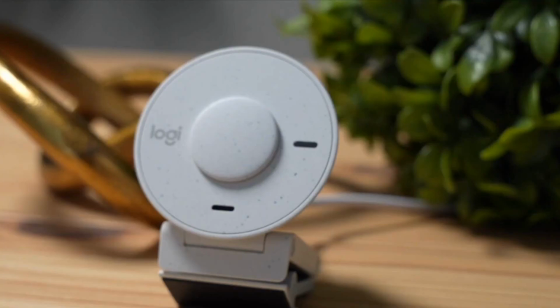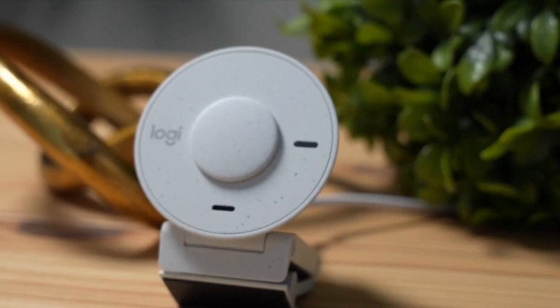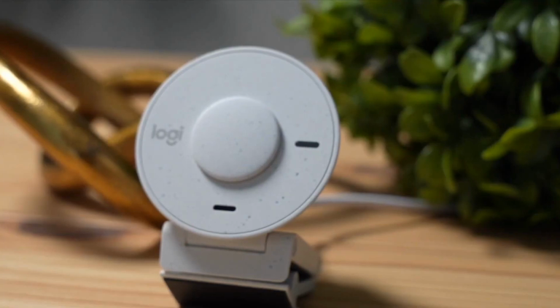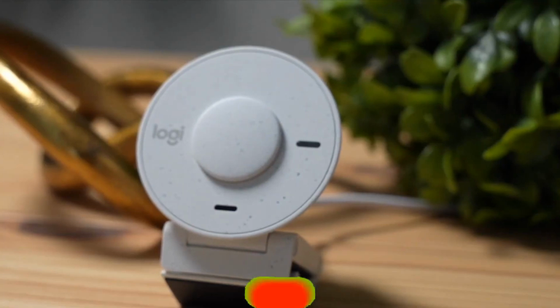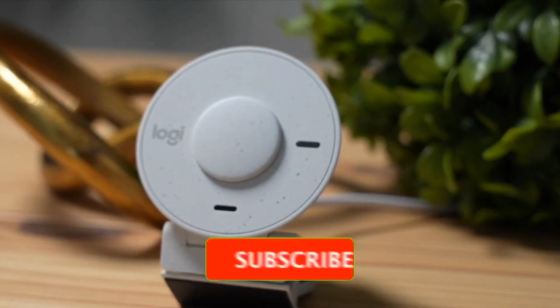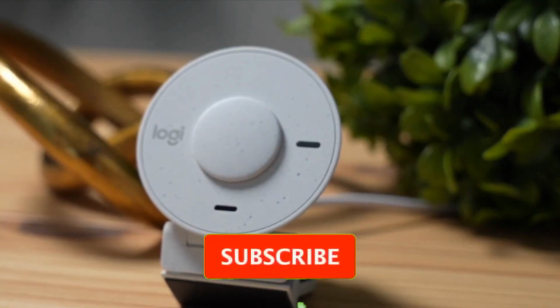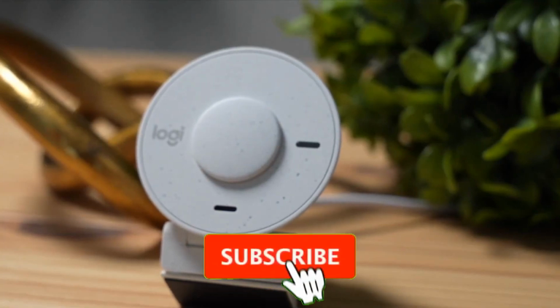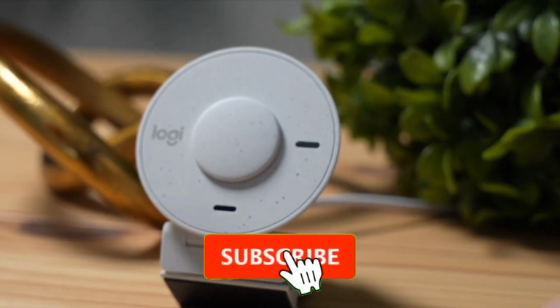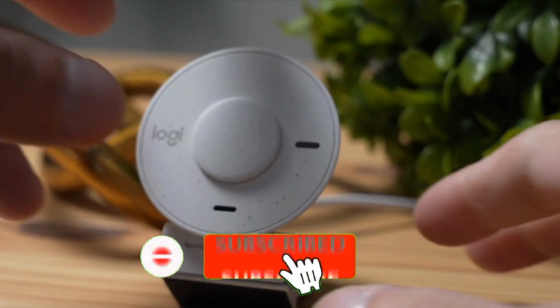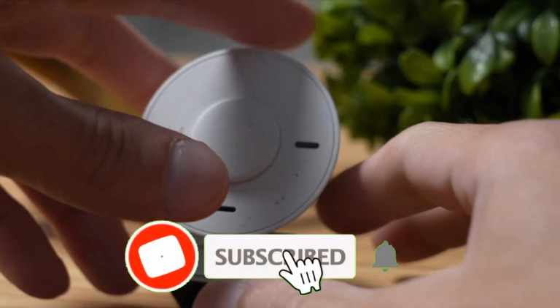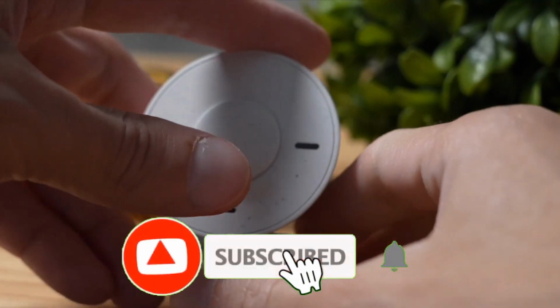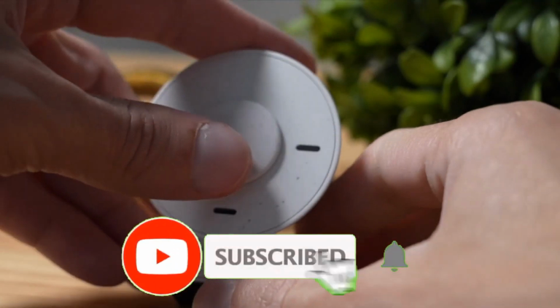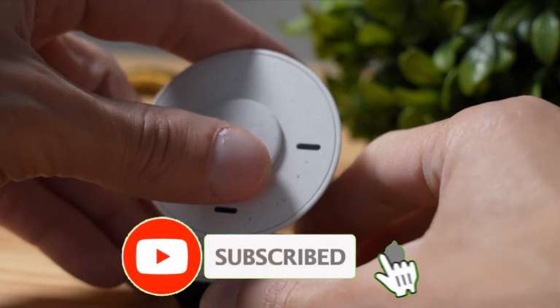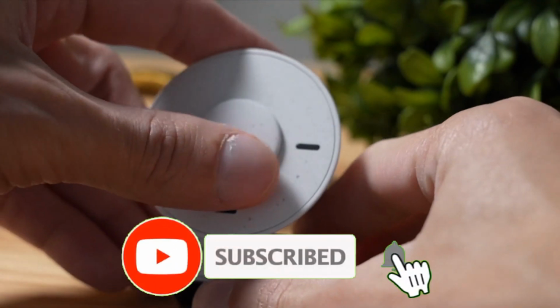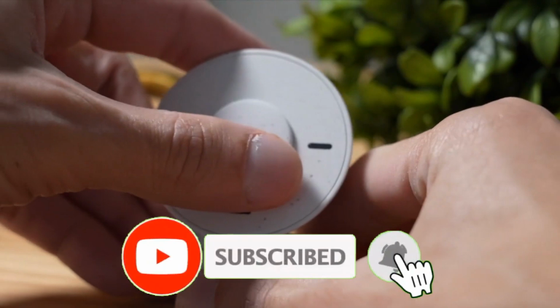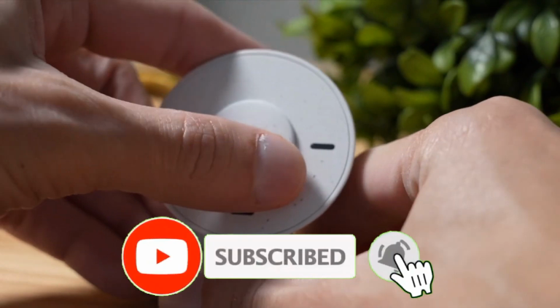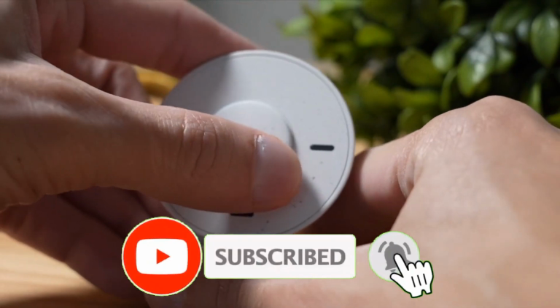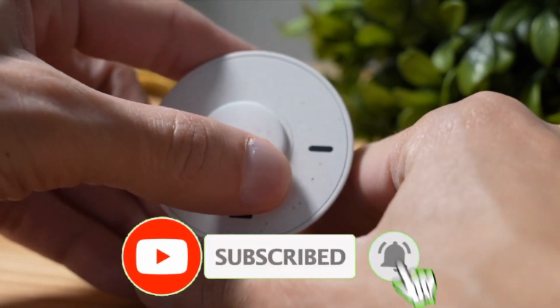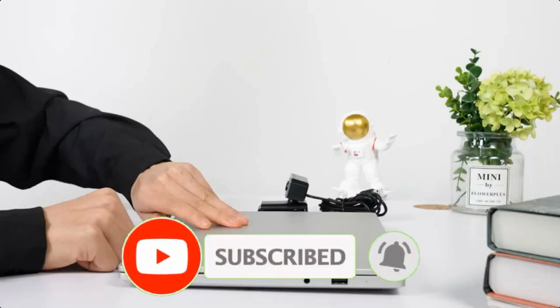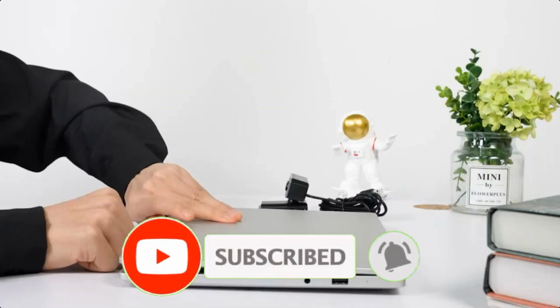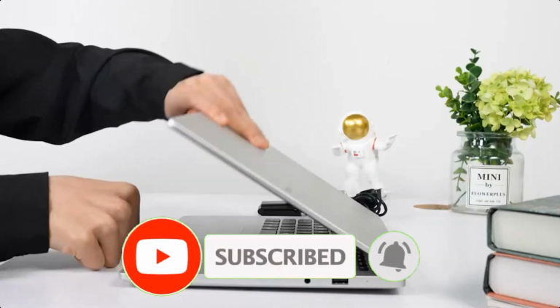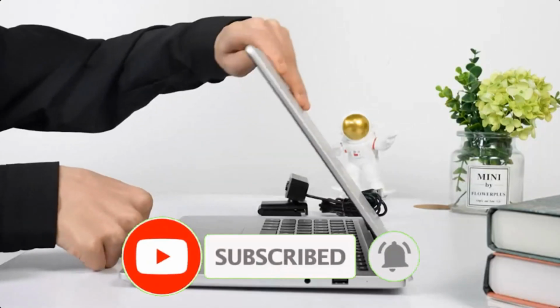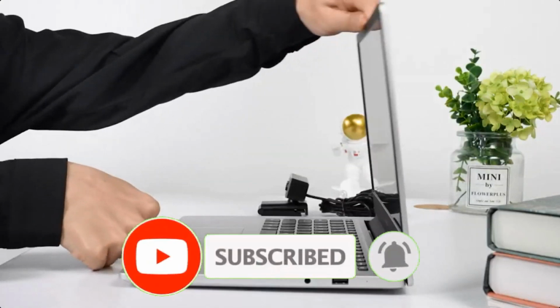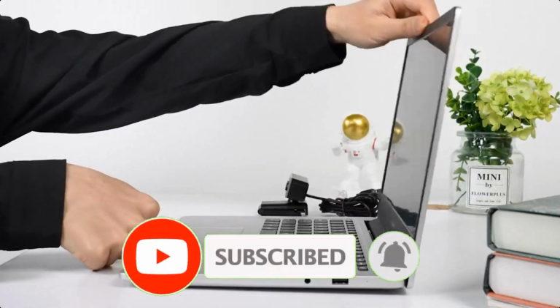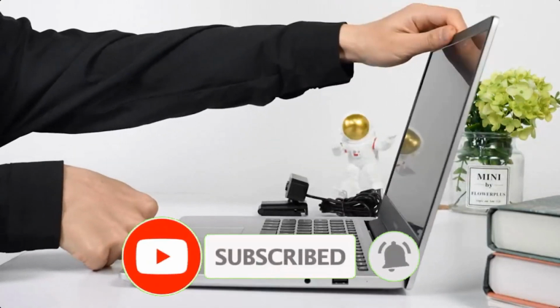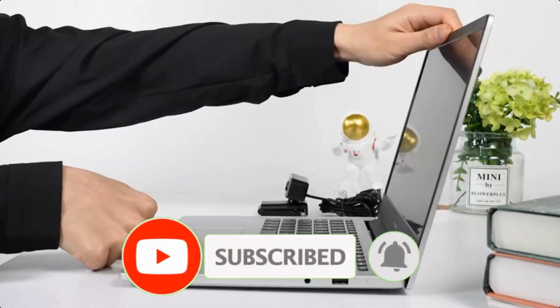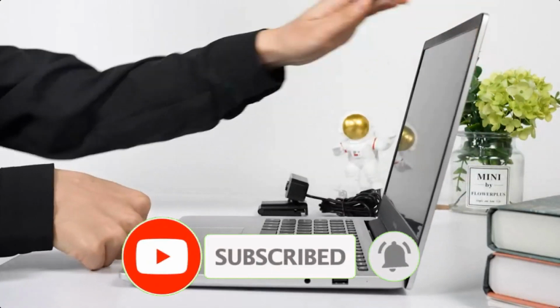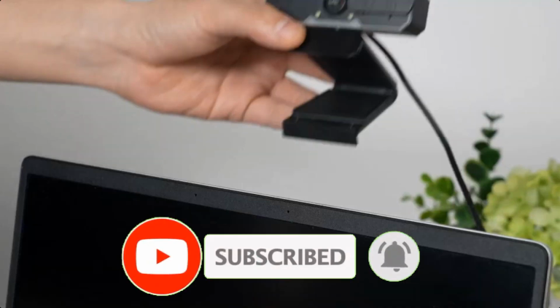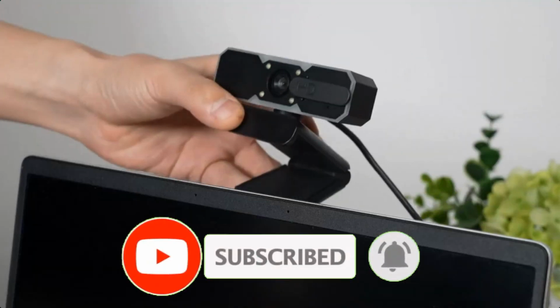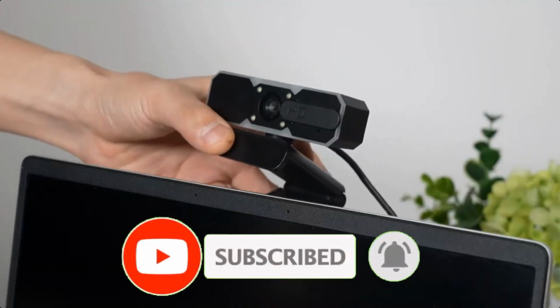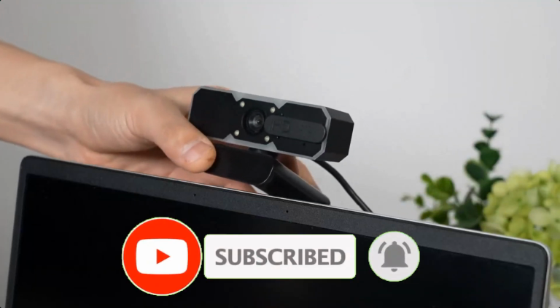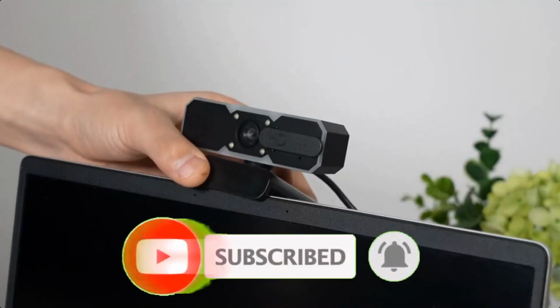If you enjoyed this video, like the video, hit the subscribe button, and press the bell icon for more interesting videos like this.